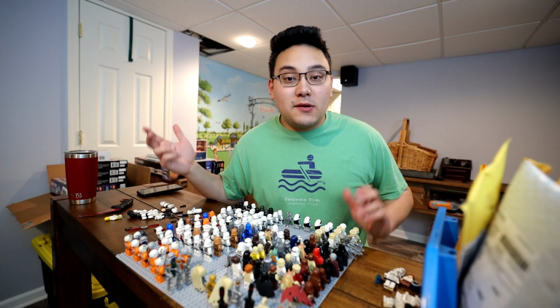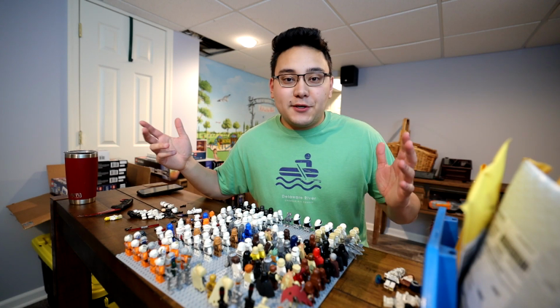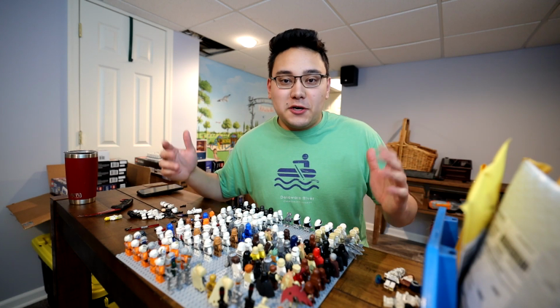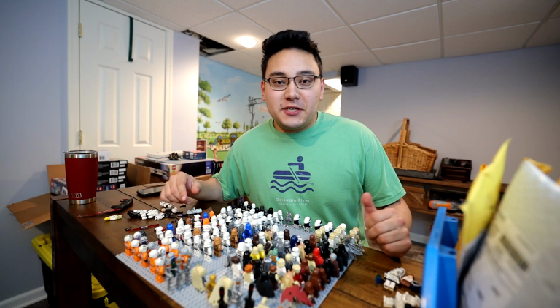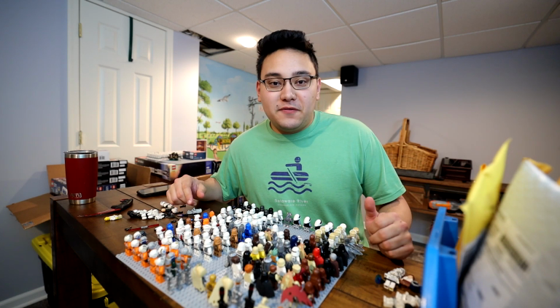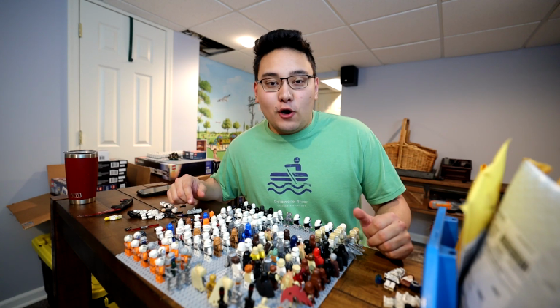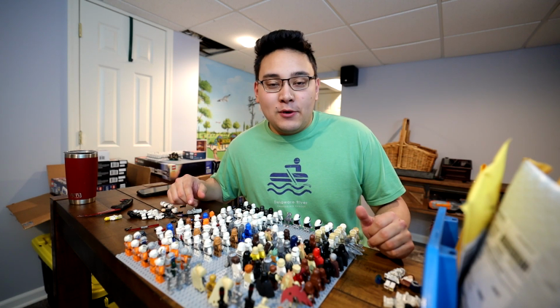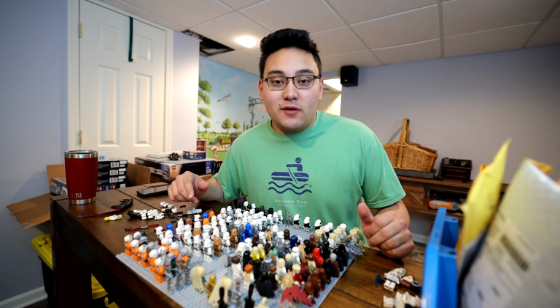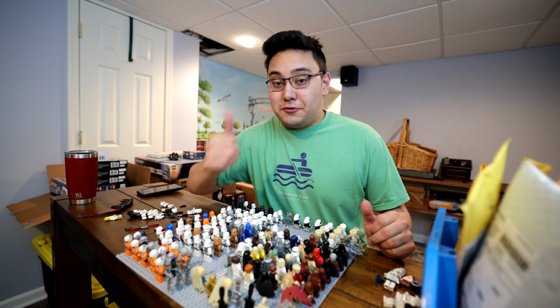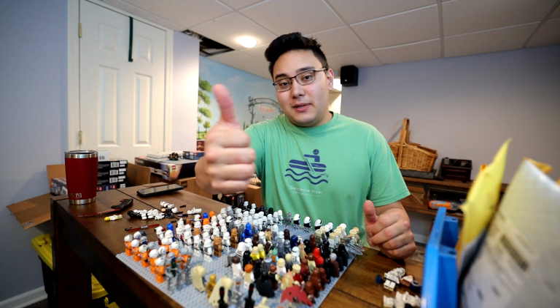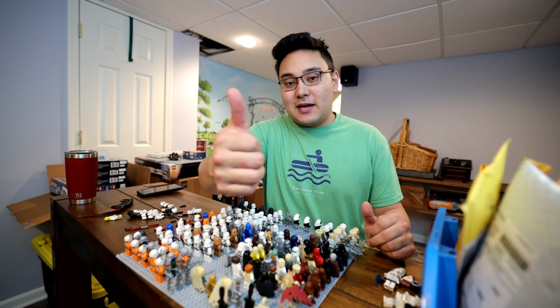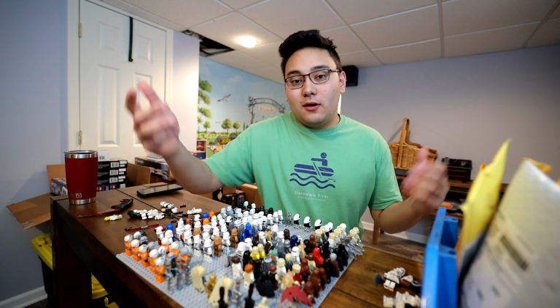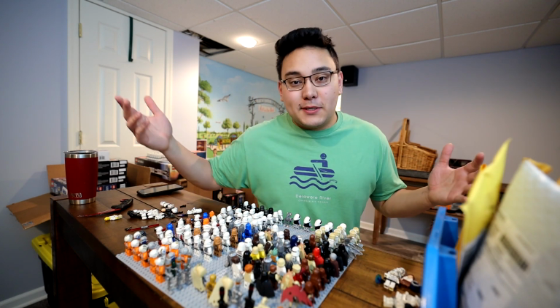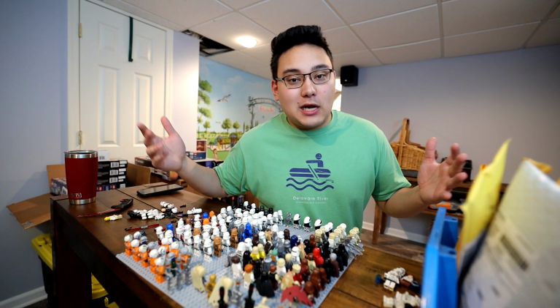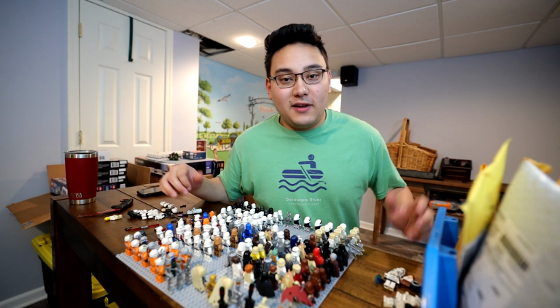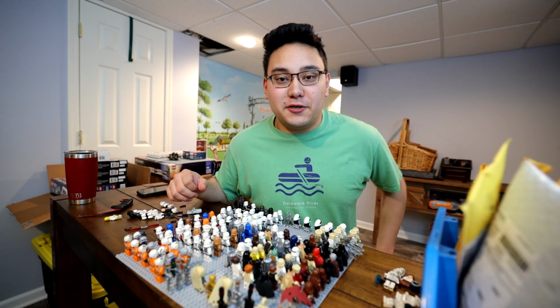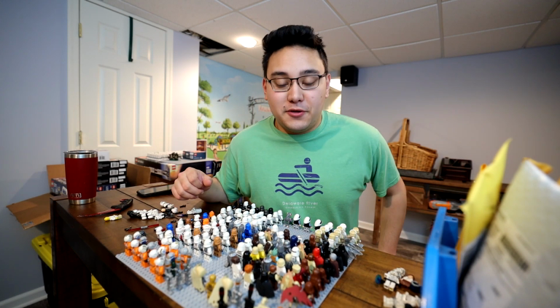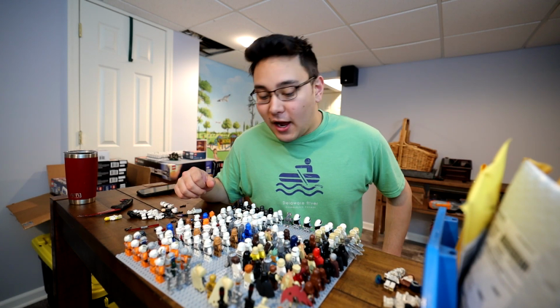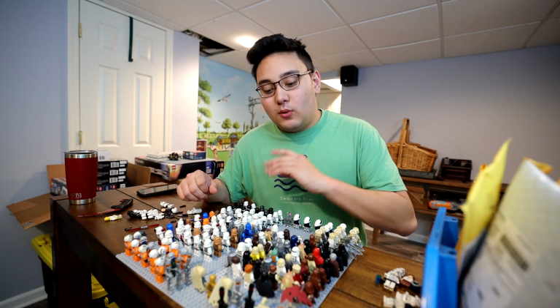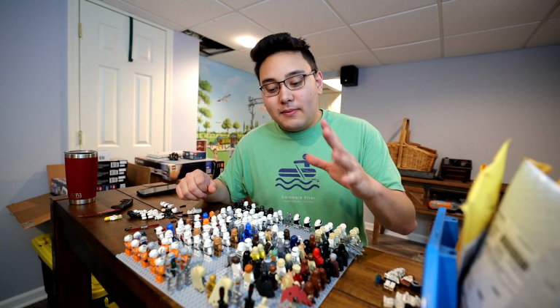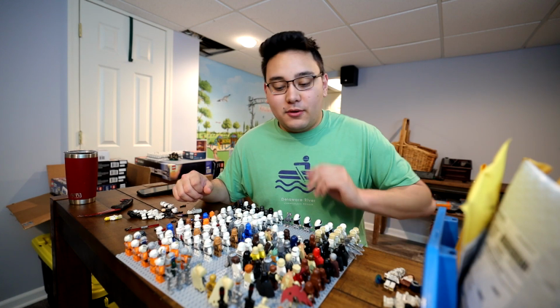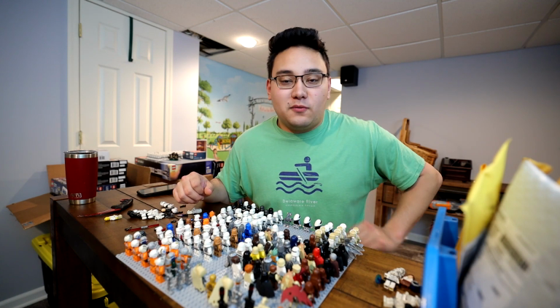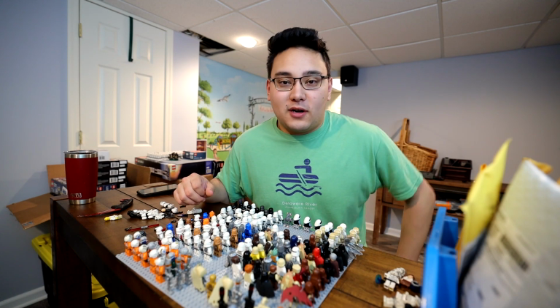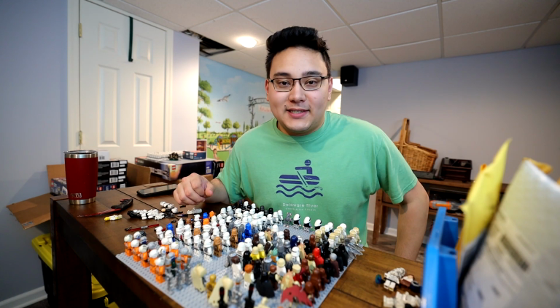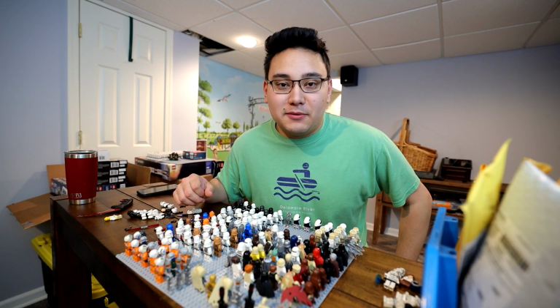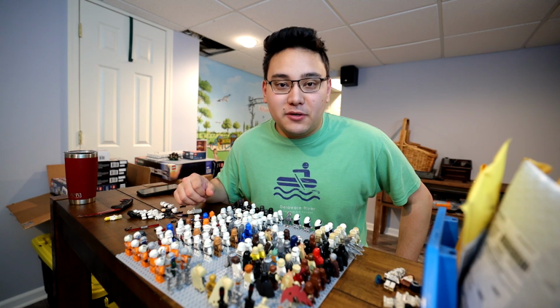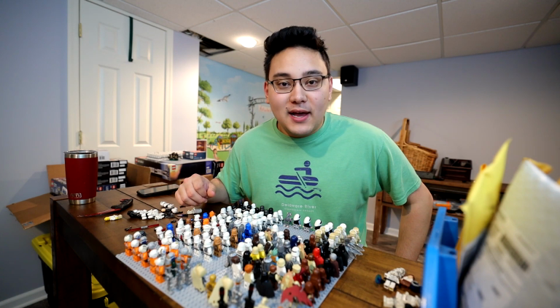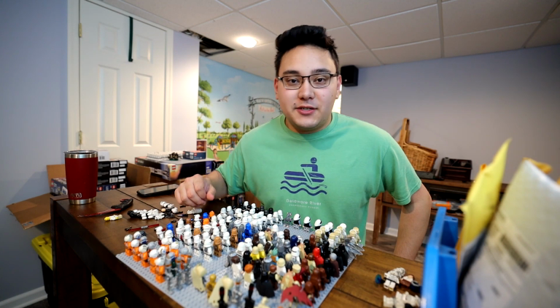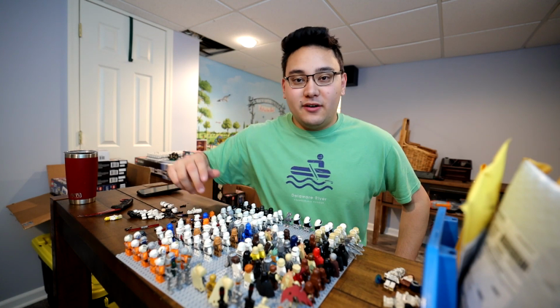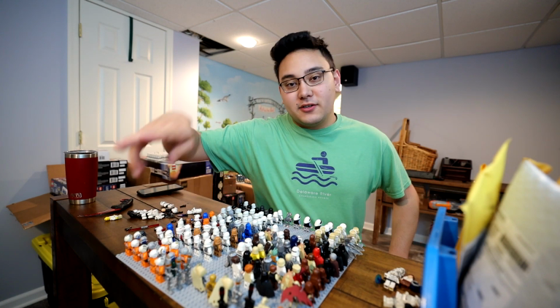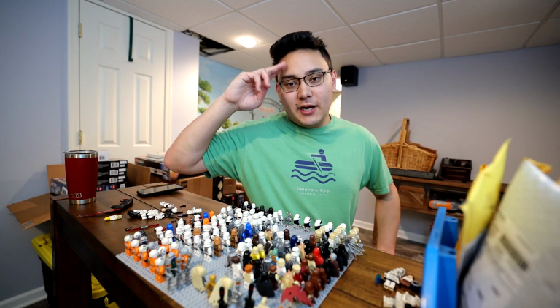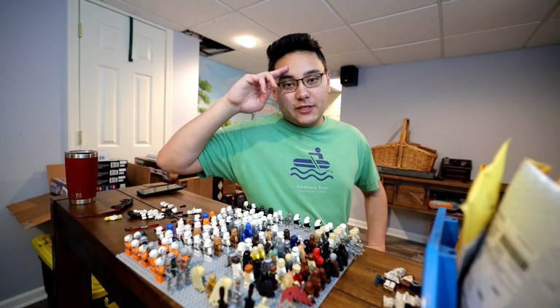Thank you guys for watching today's video, hope you enjoyed it. Drop a like down below and subscribe if you guys are new to the channel. We'll be back with some more content coming soon. See you later, take it easy.